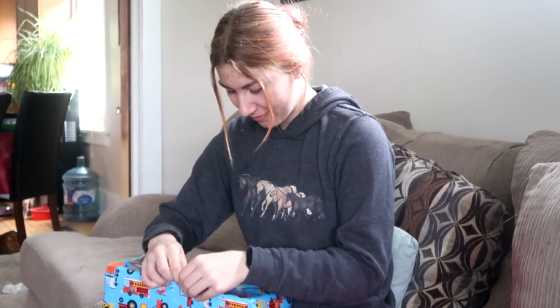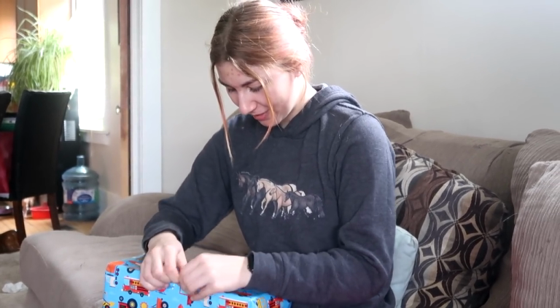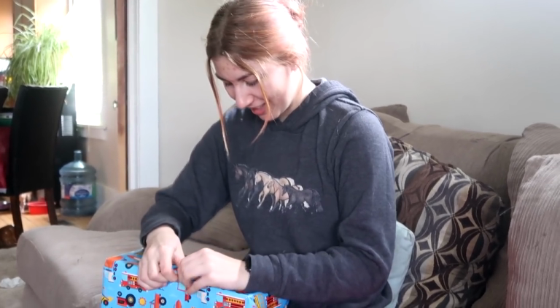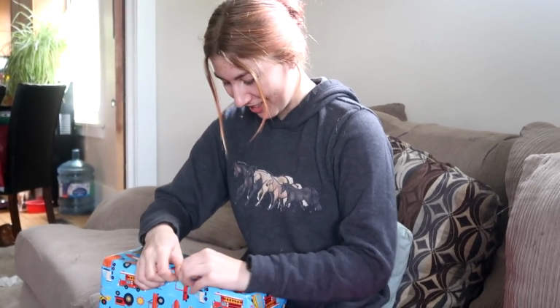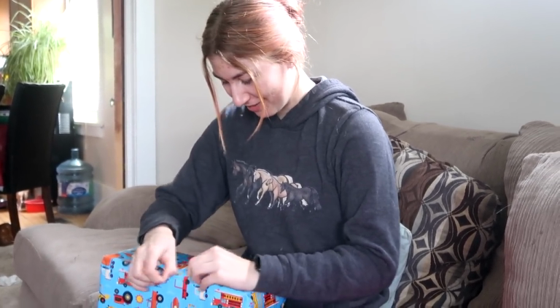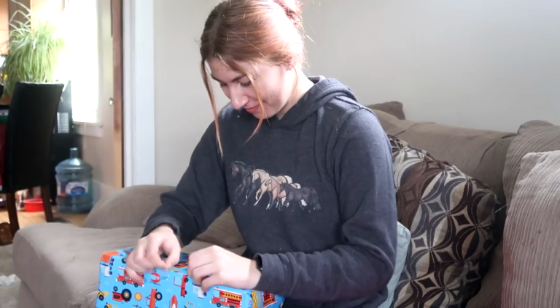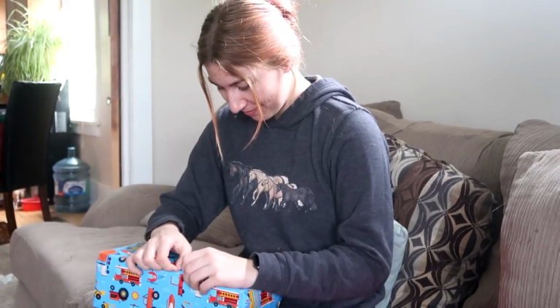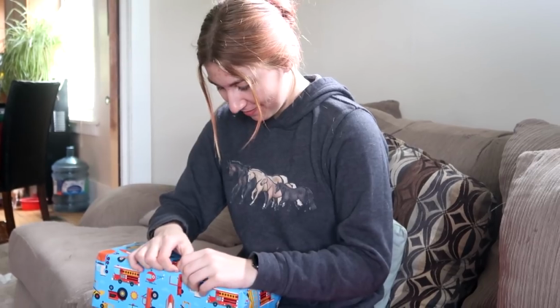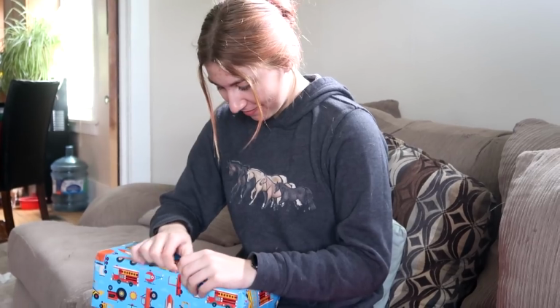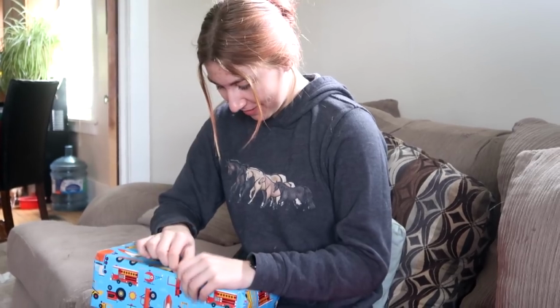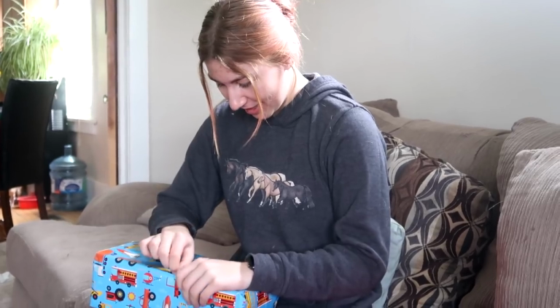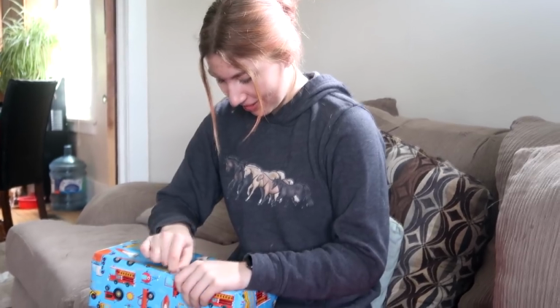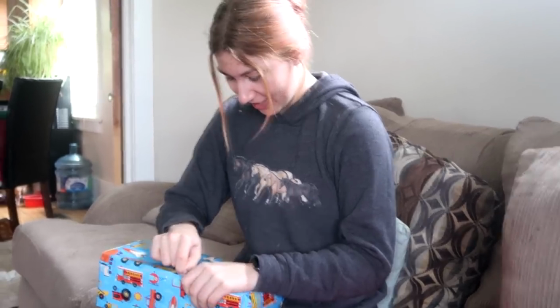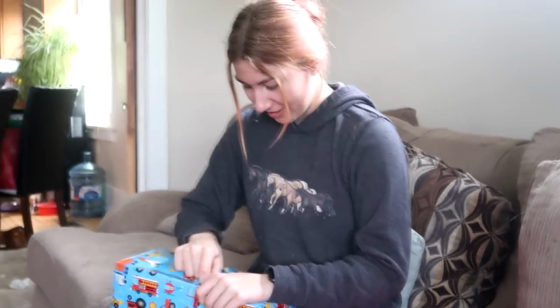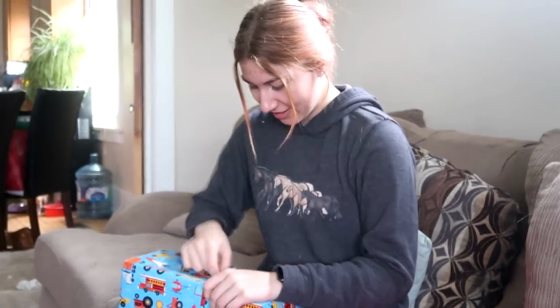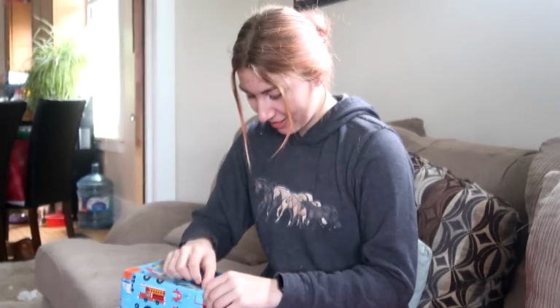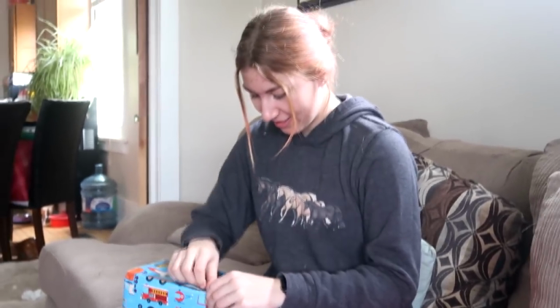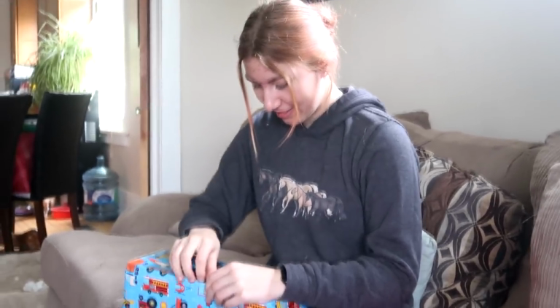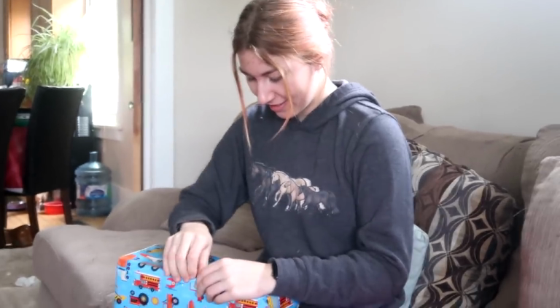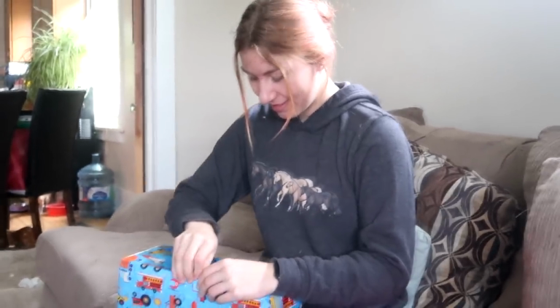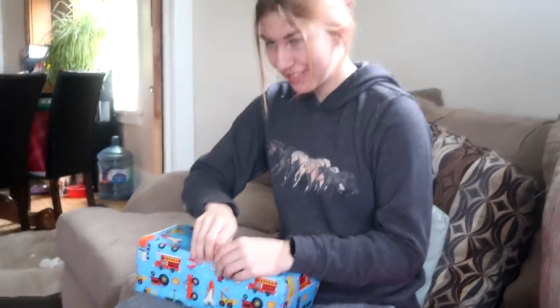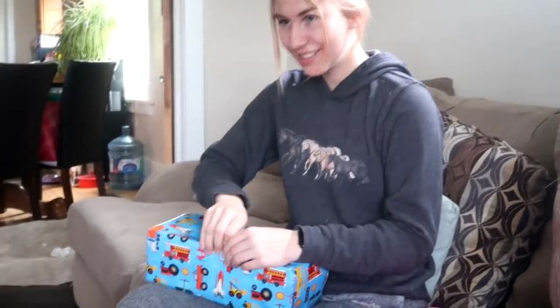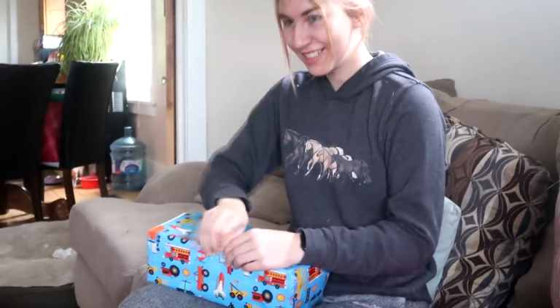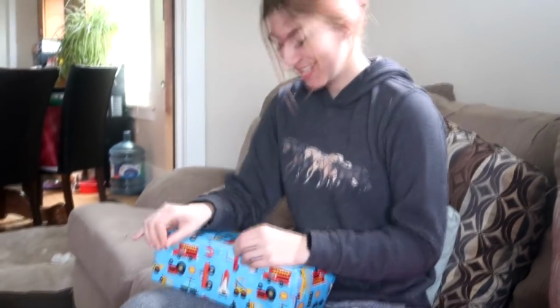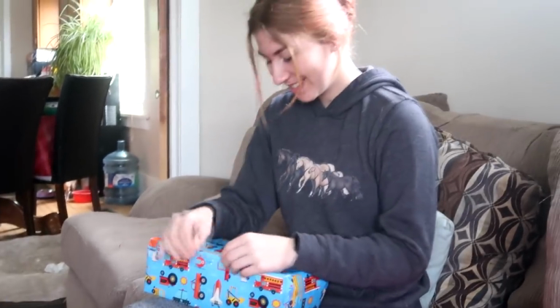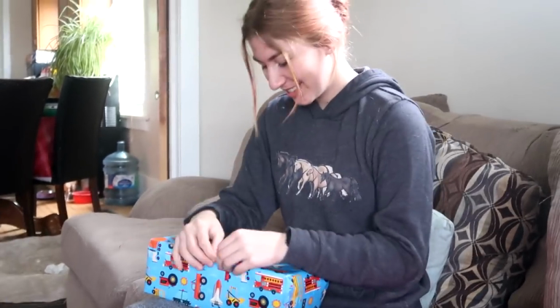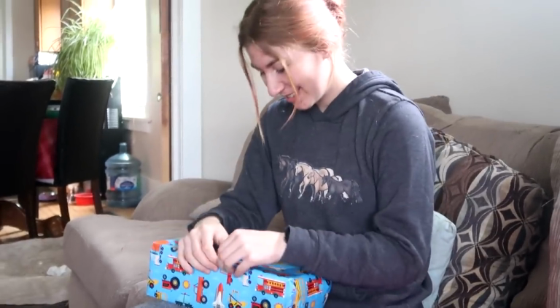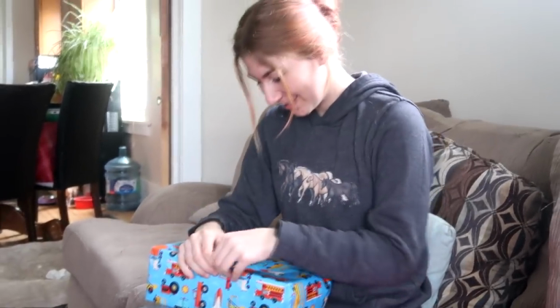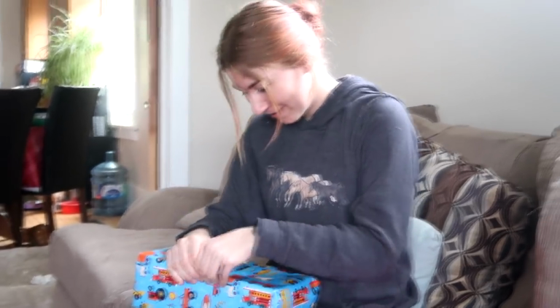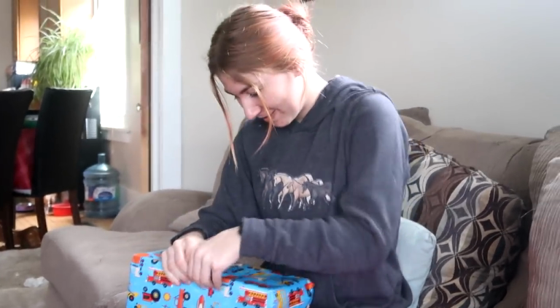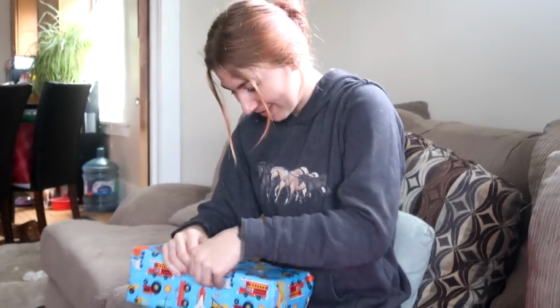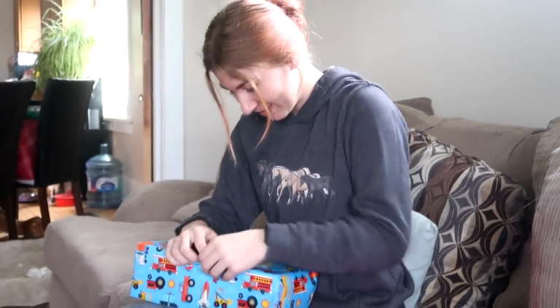I wrapped that one so she can't get into it. Hang on — I know nails. Yay!